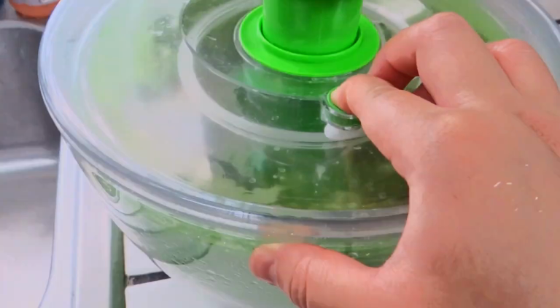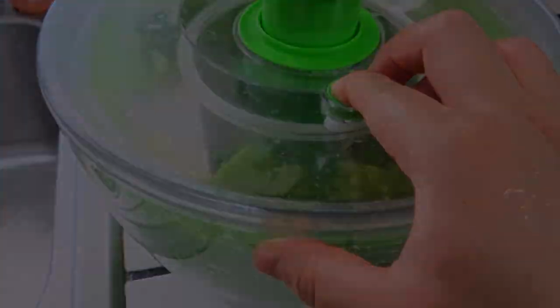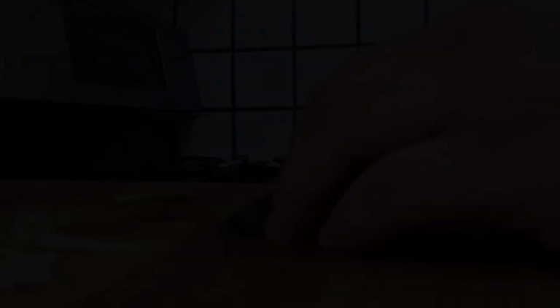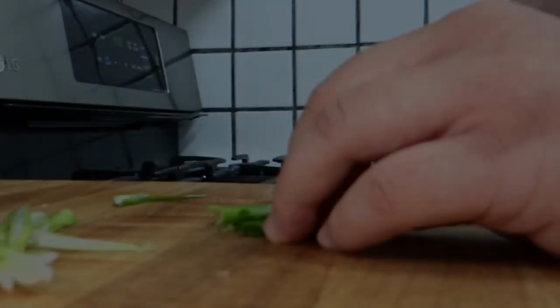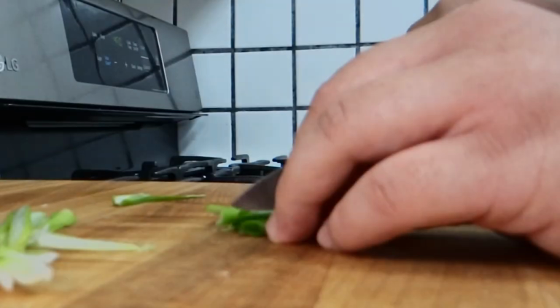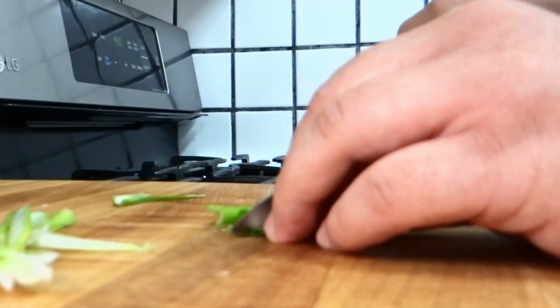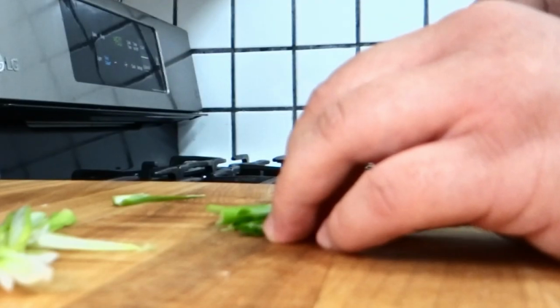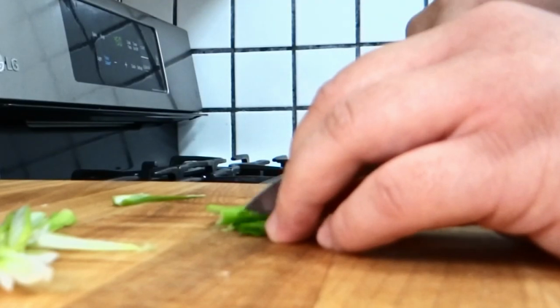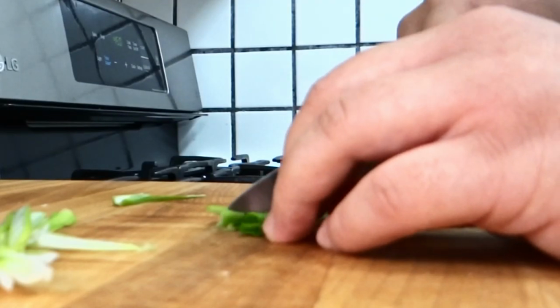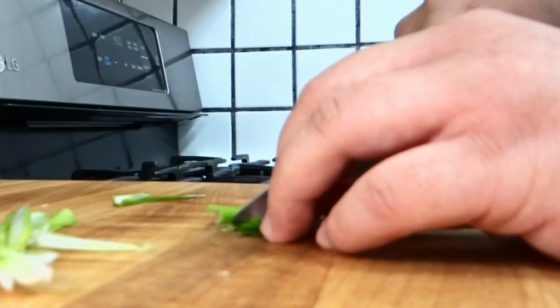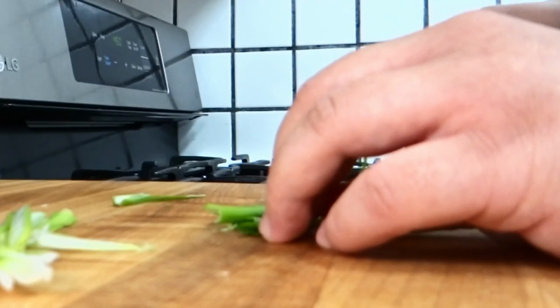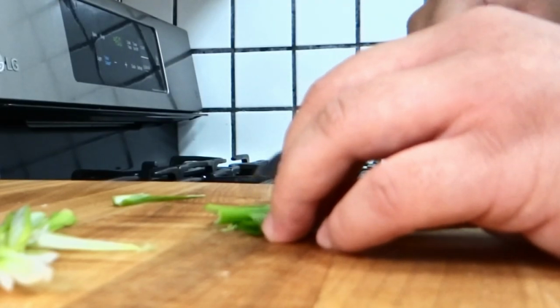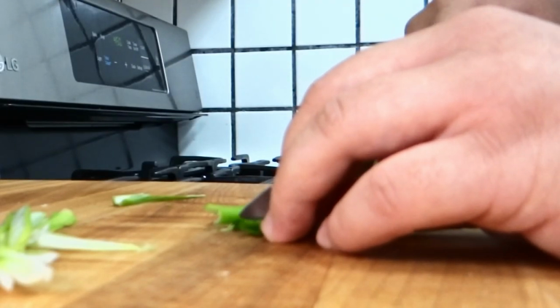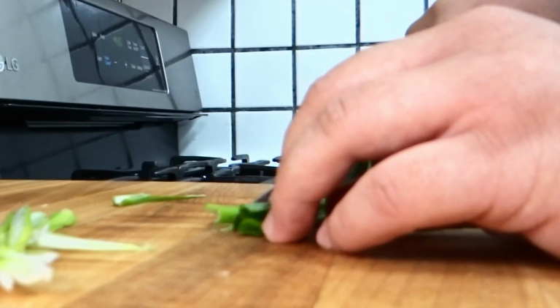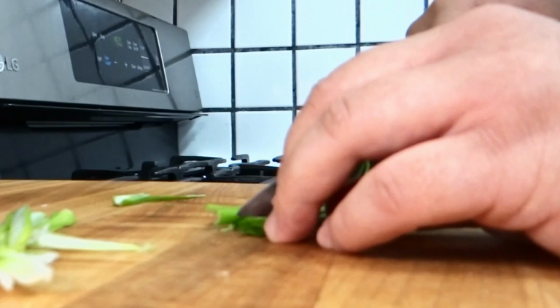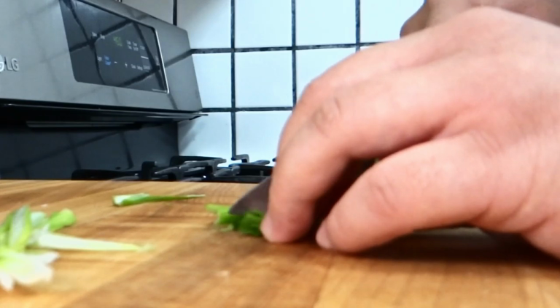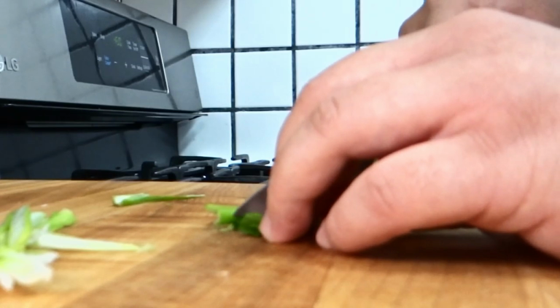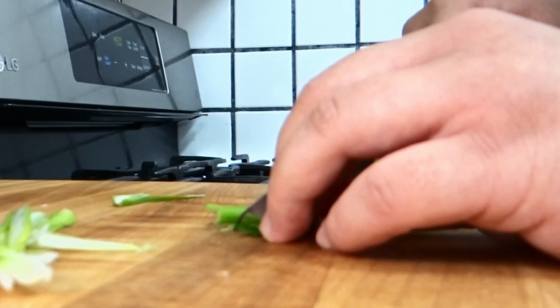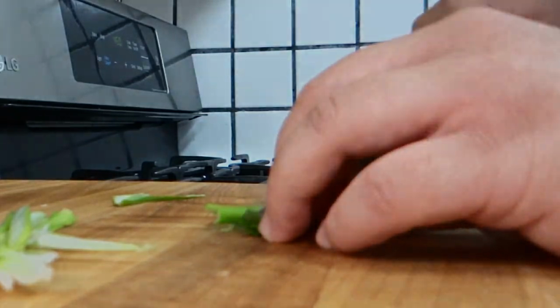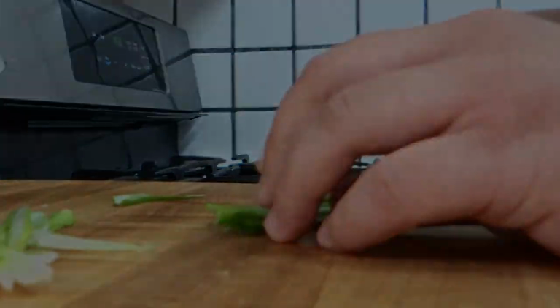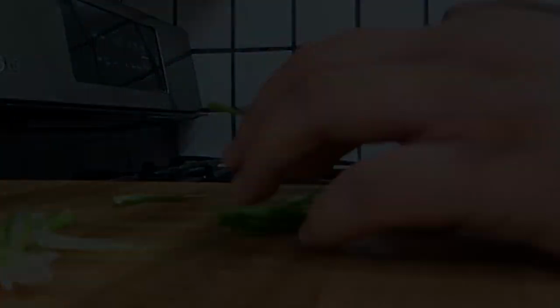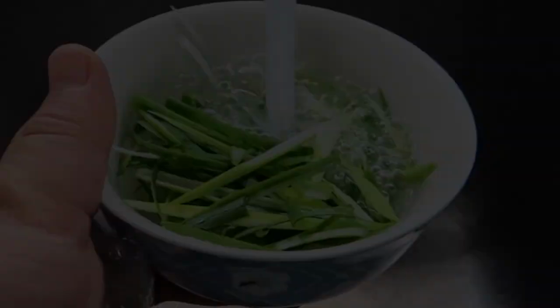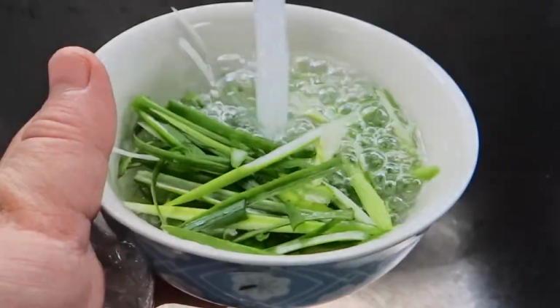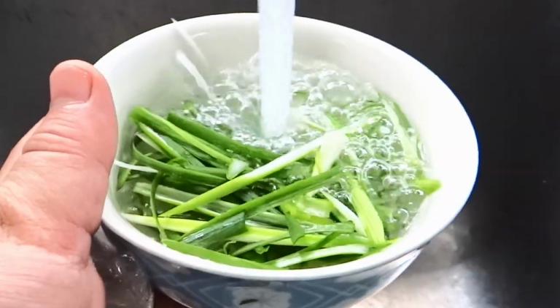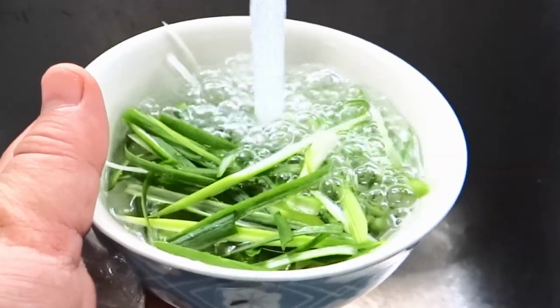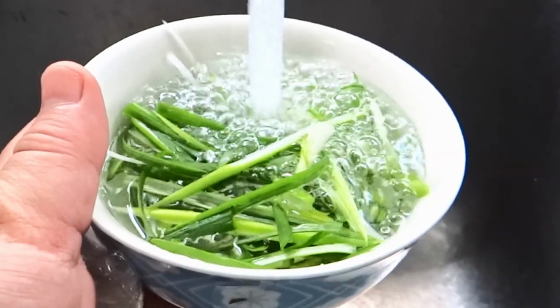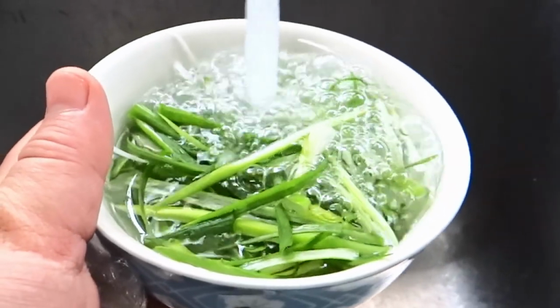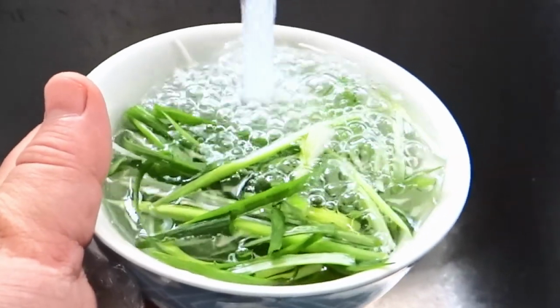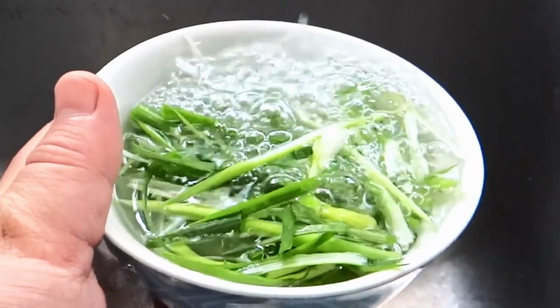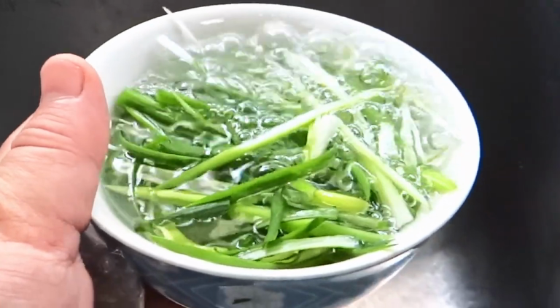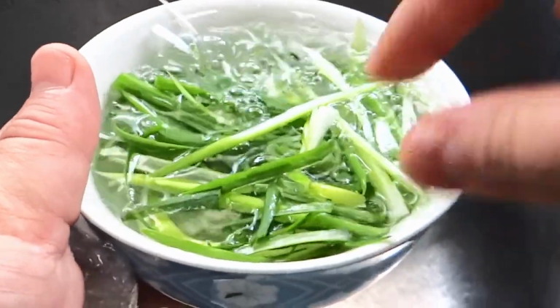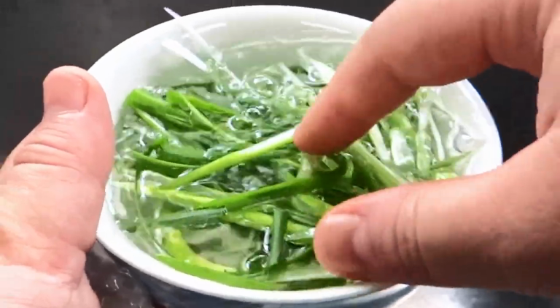I've cut some green onion on a steep angle so that they'll curl after sitting in cold water, and the flavor of the onions mellows out just slightly.